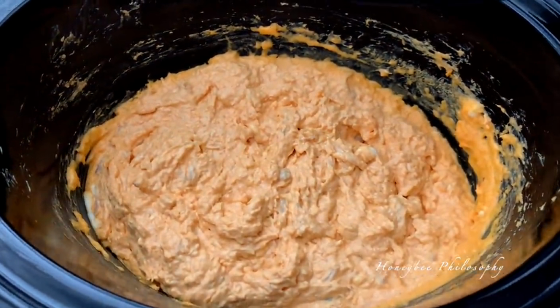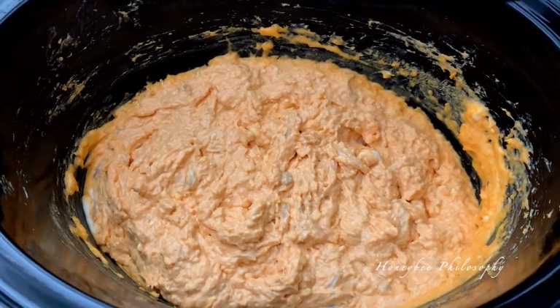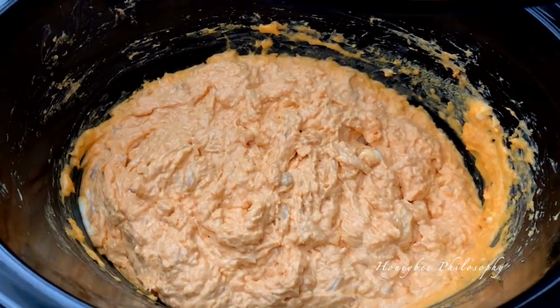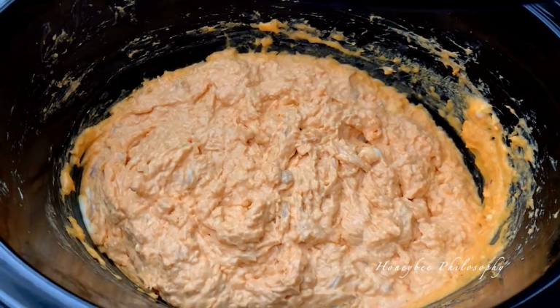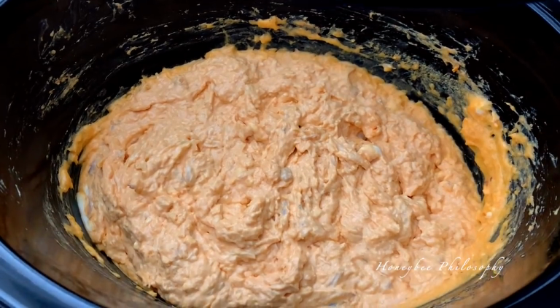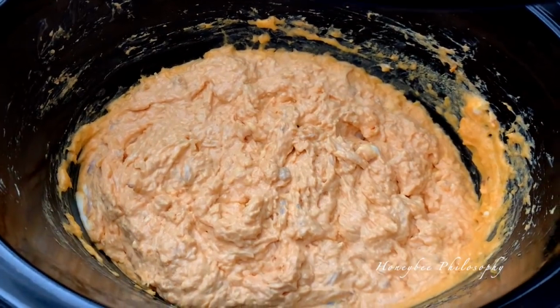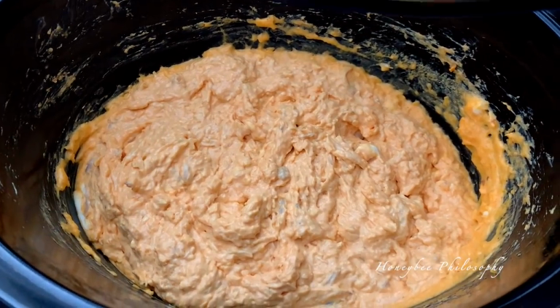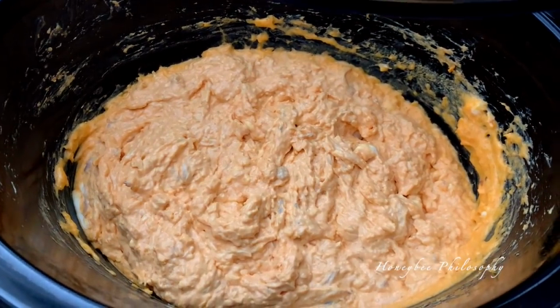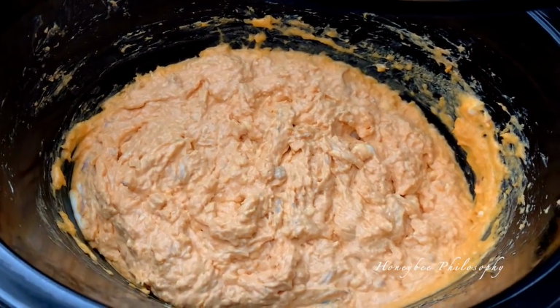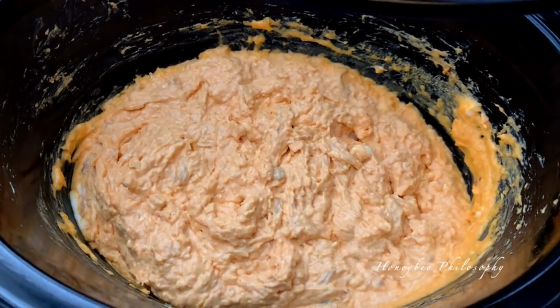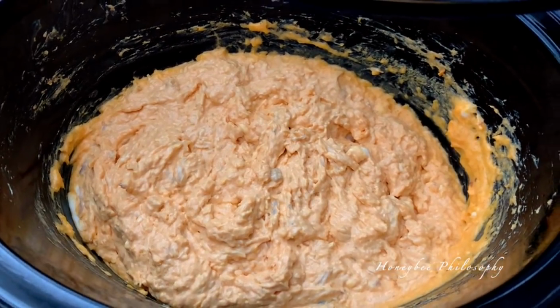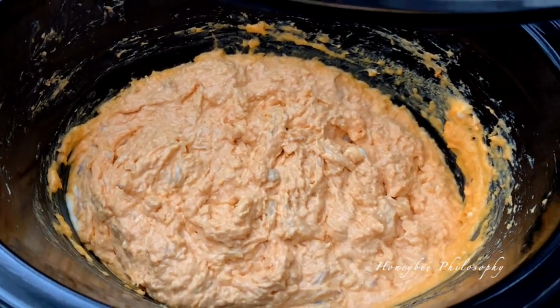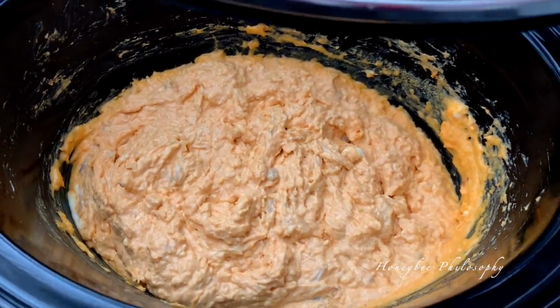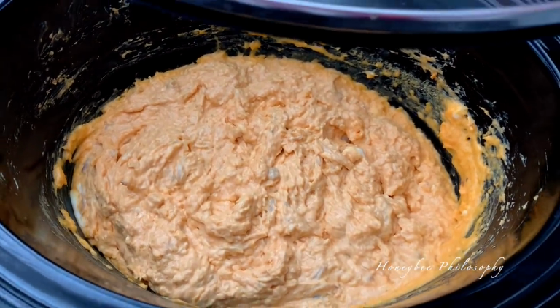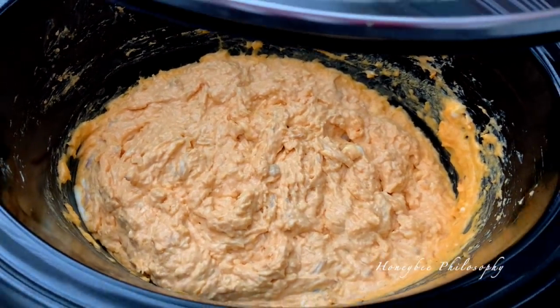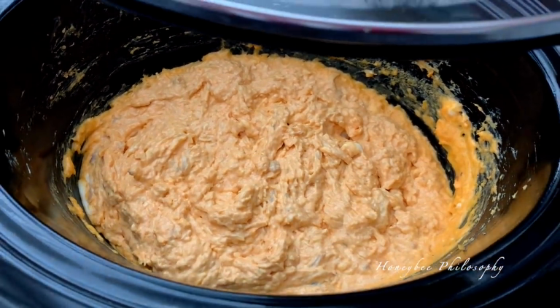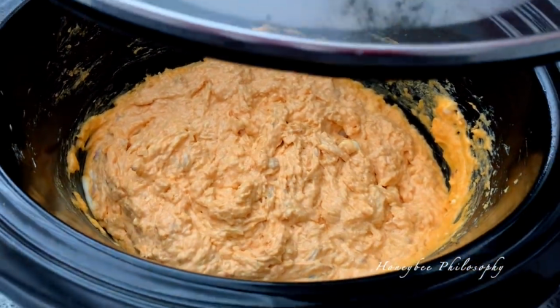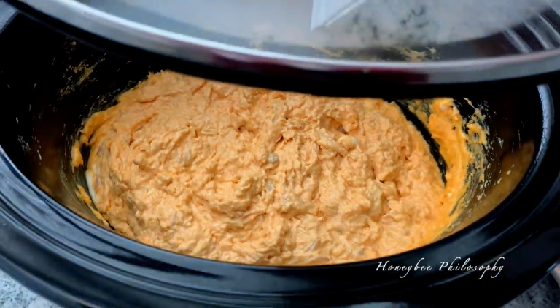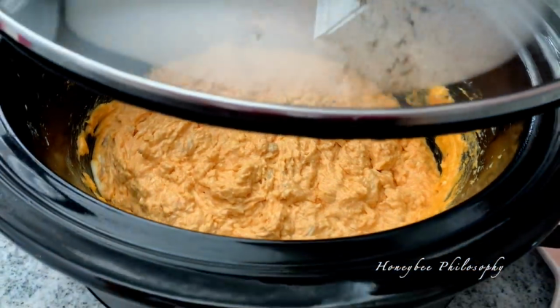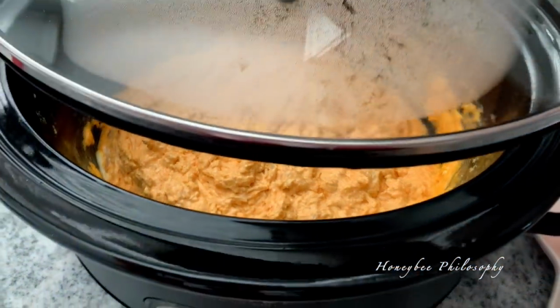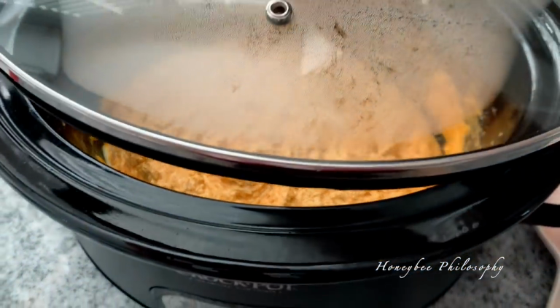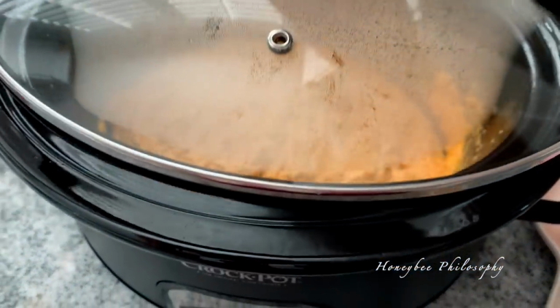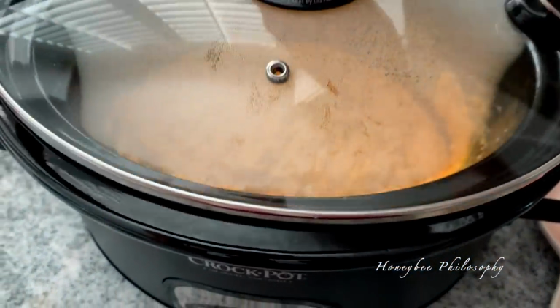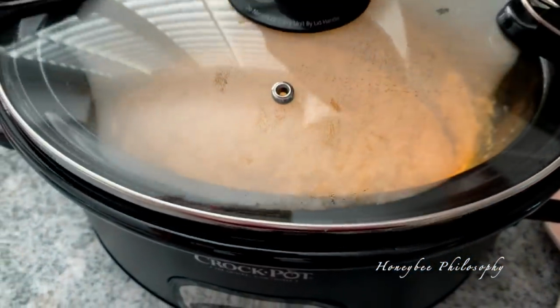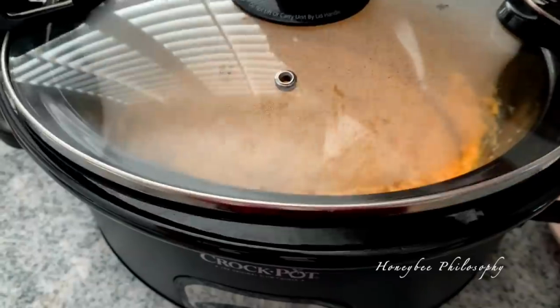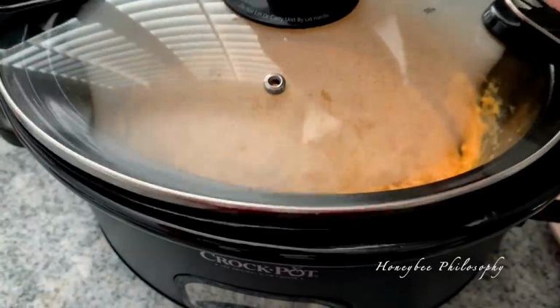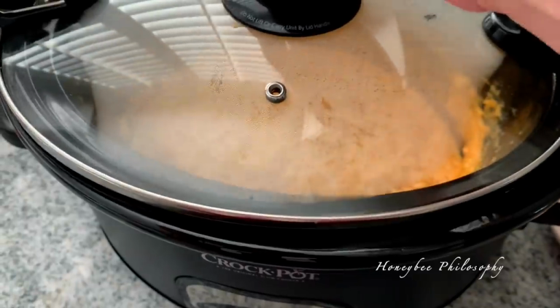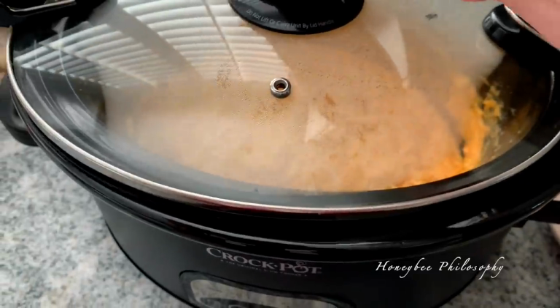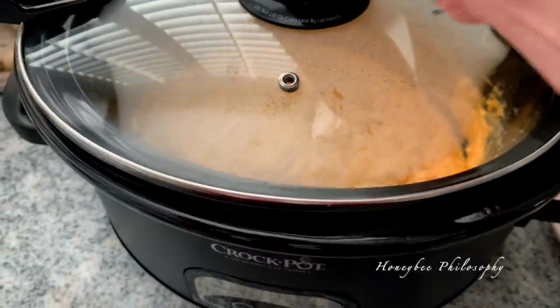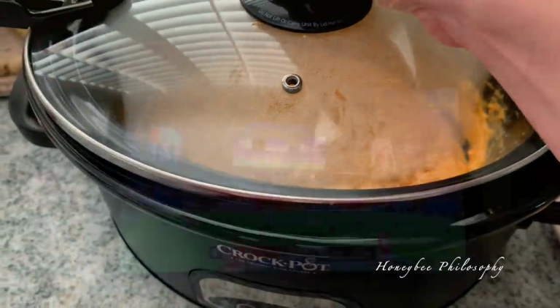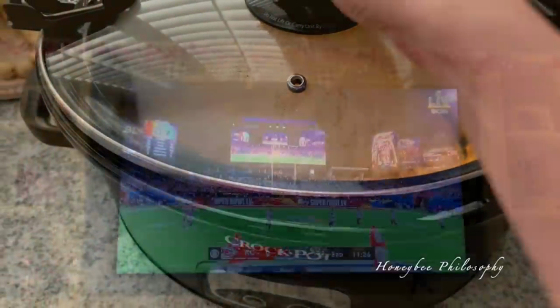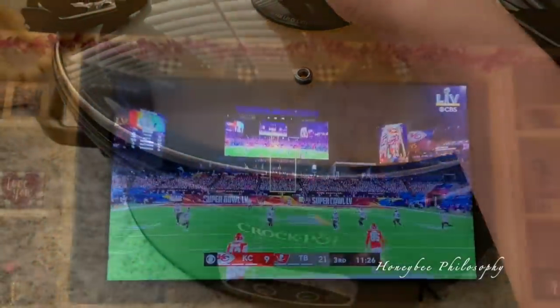The dip is looking about ready — I've just been stirring it every once in a while. Looking good. About an hour from the game.